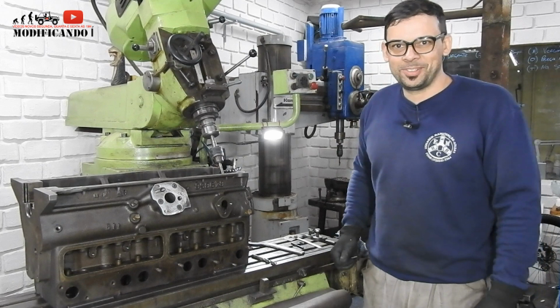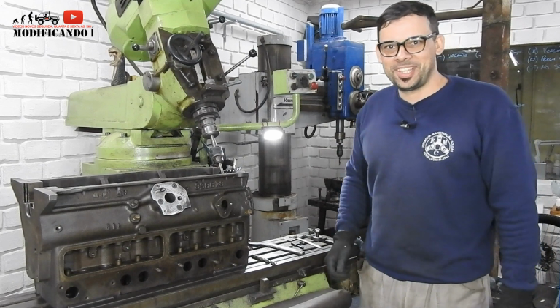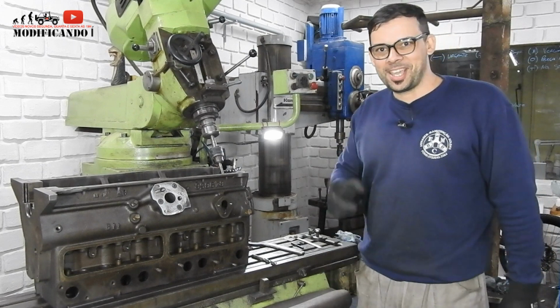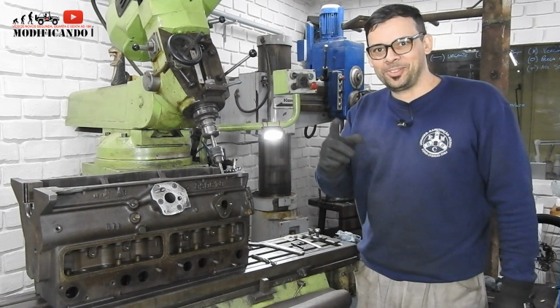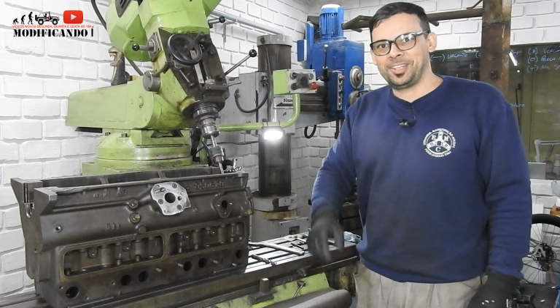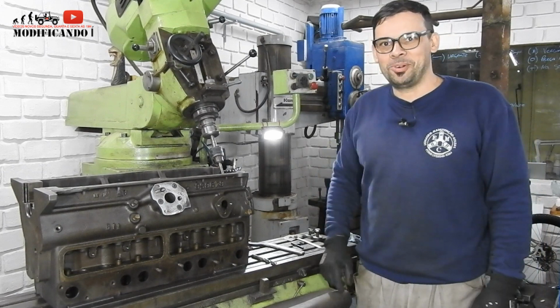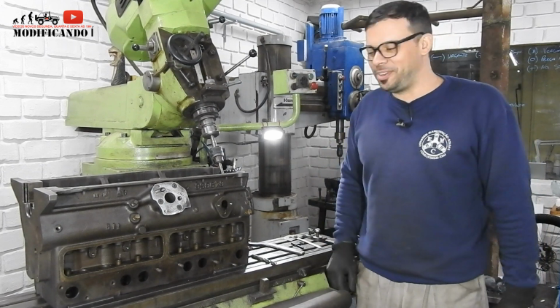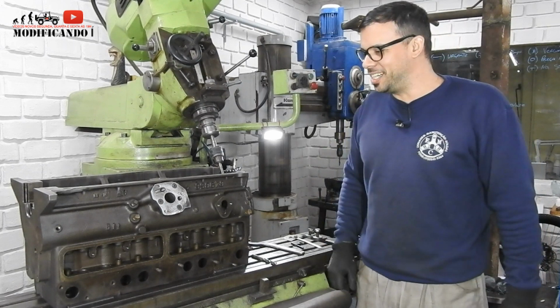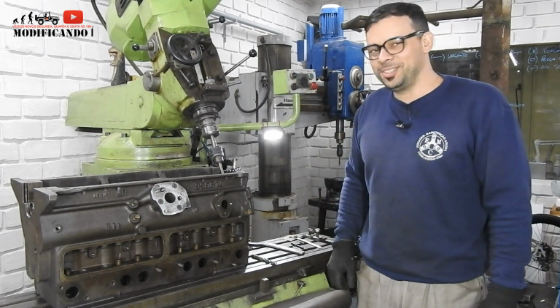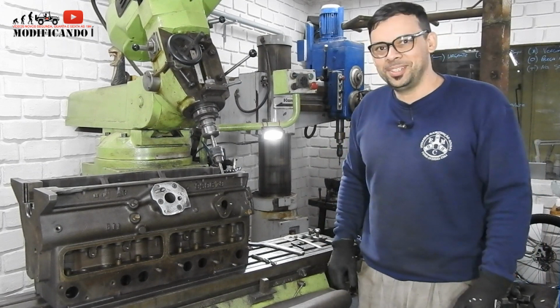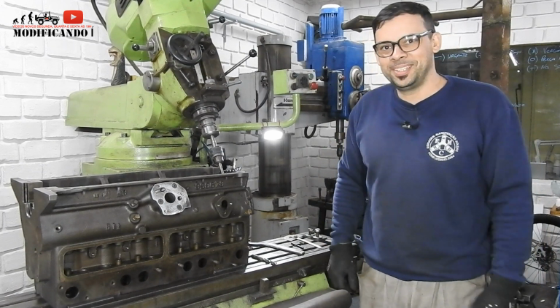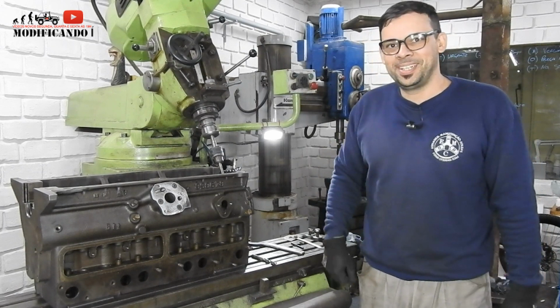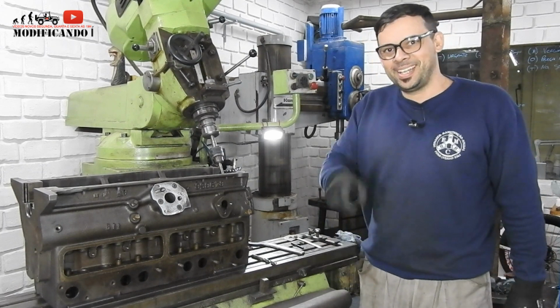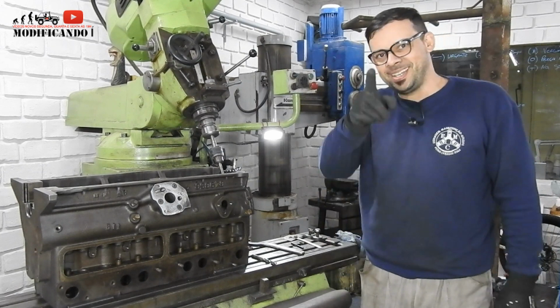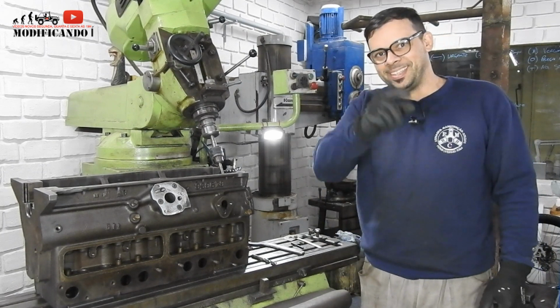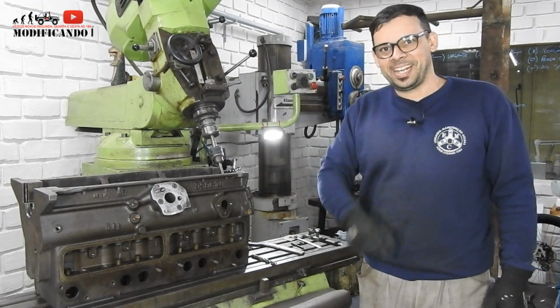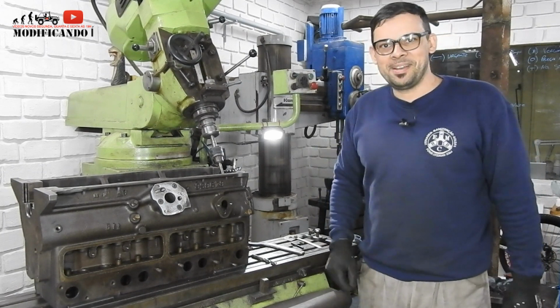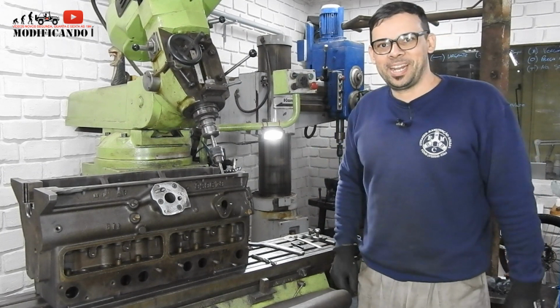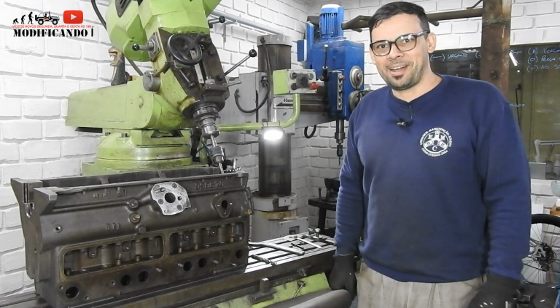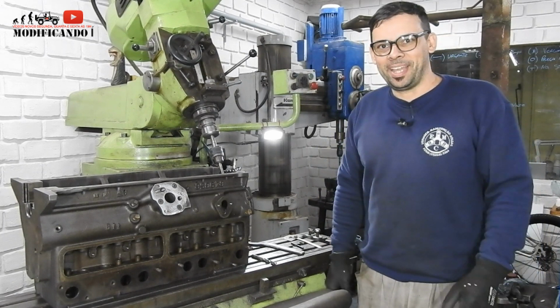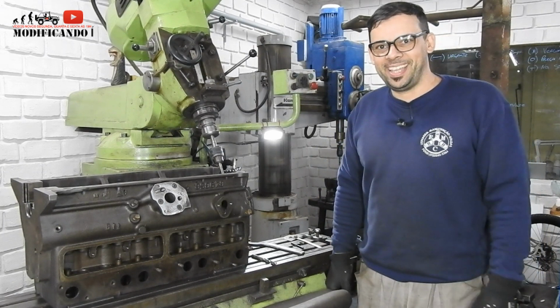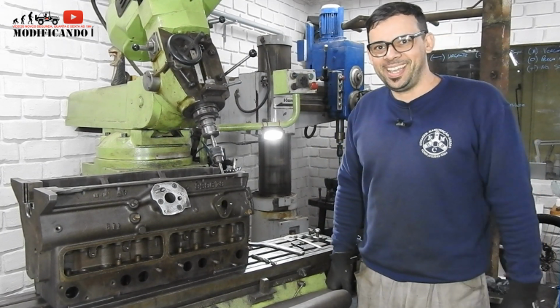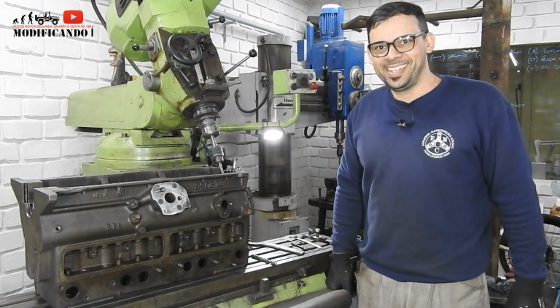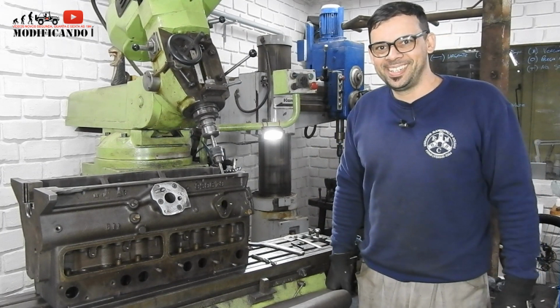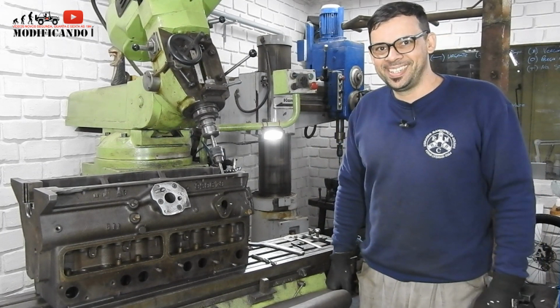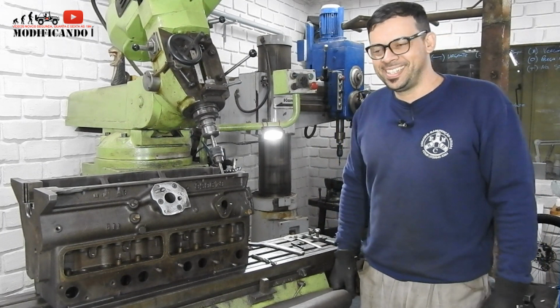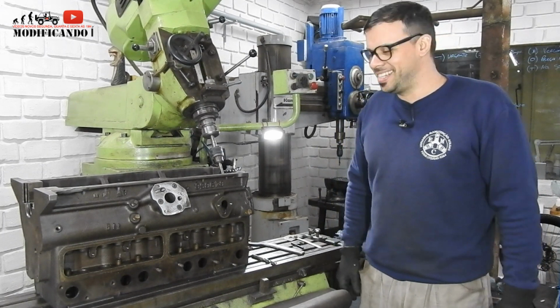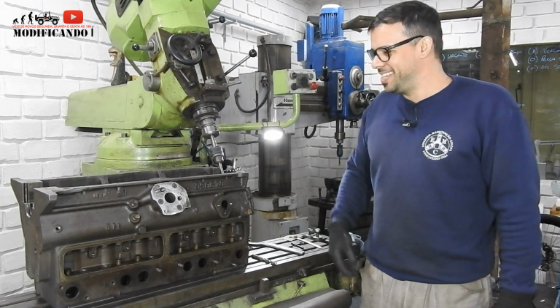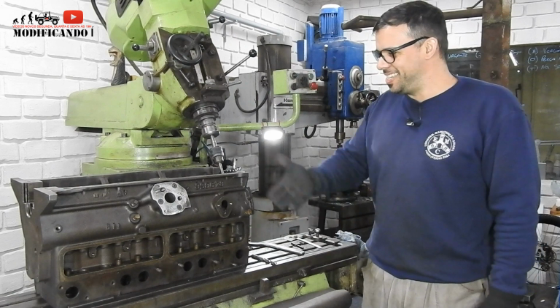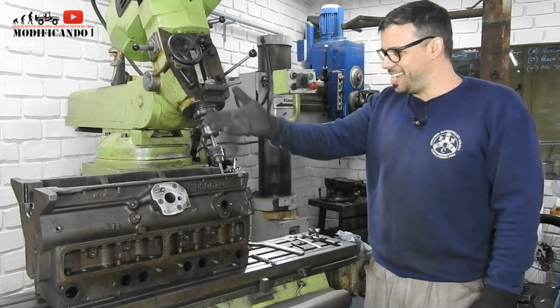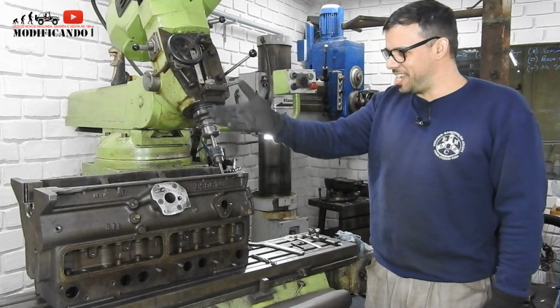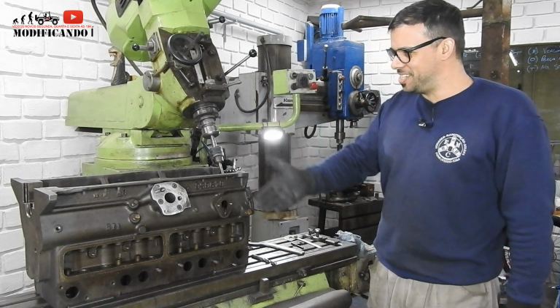Eu sou Ezequiel, do canal Modificando. Na câmera, Maitê! Oi! E aí, gente?